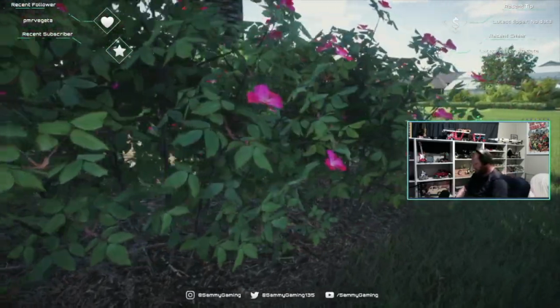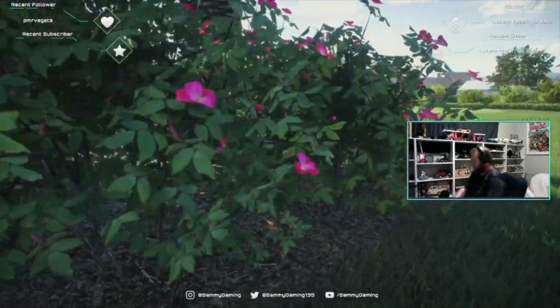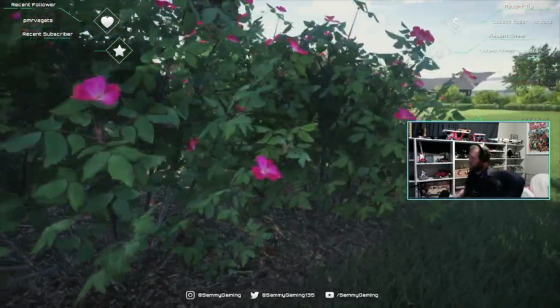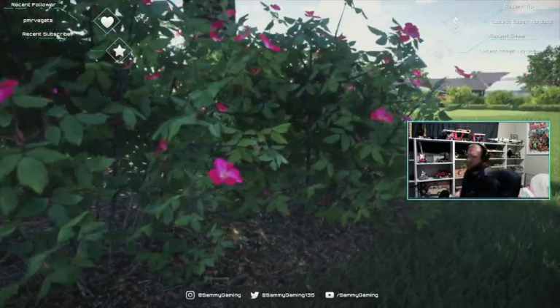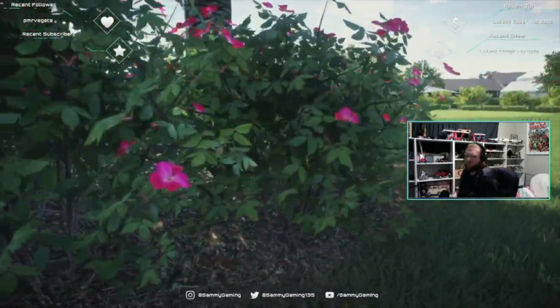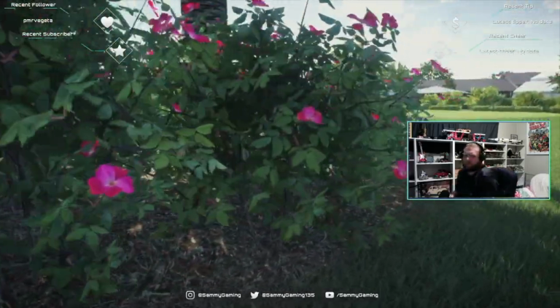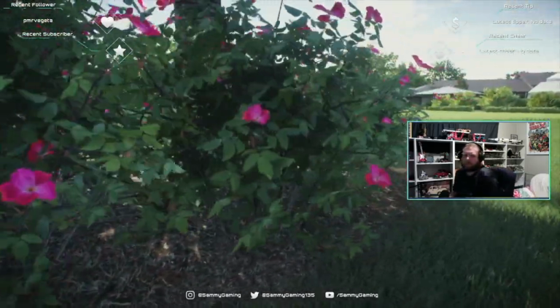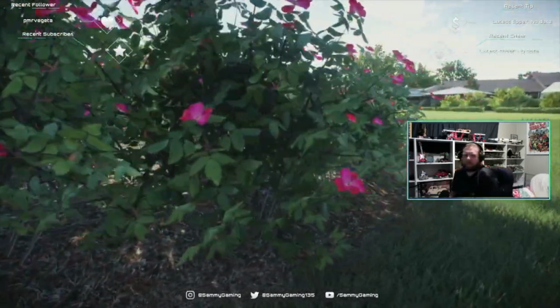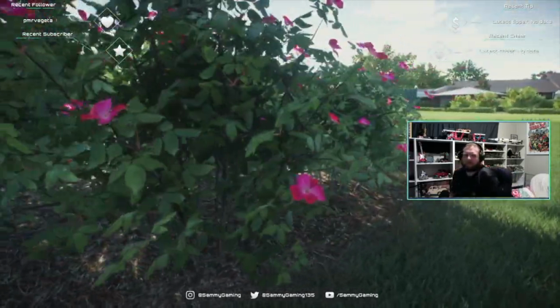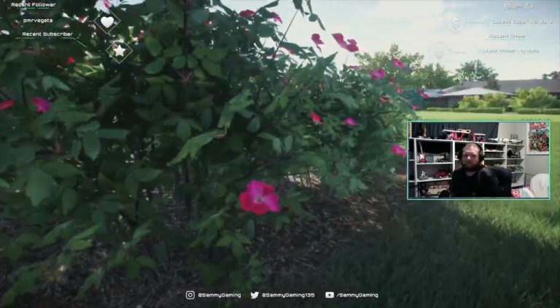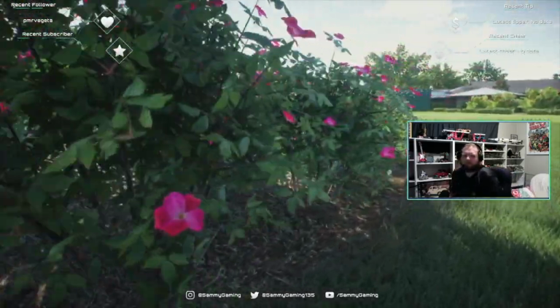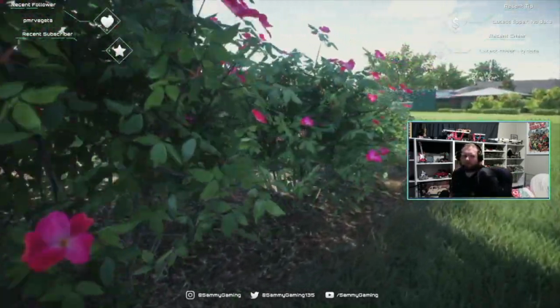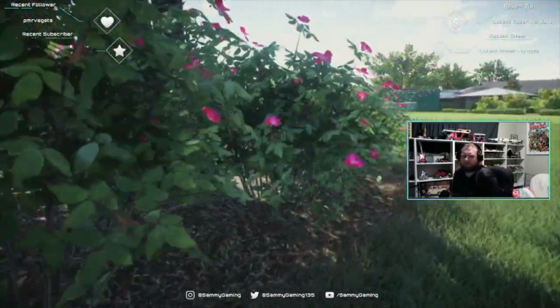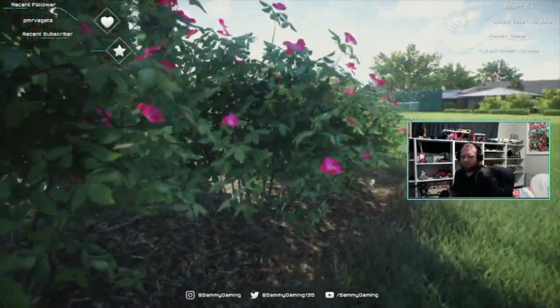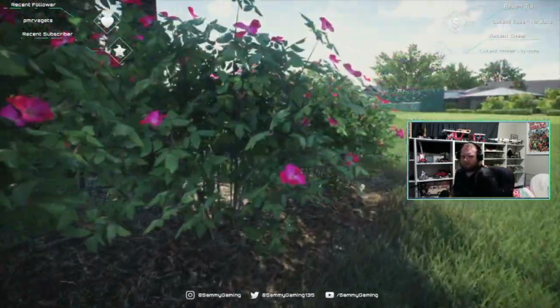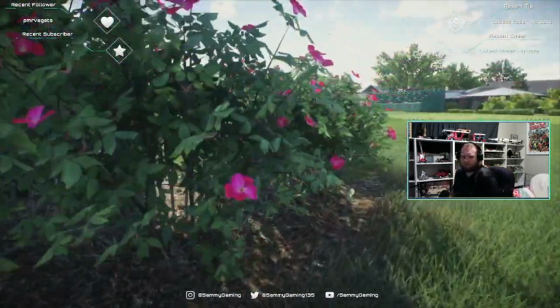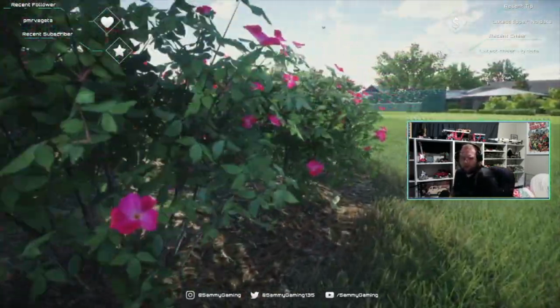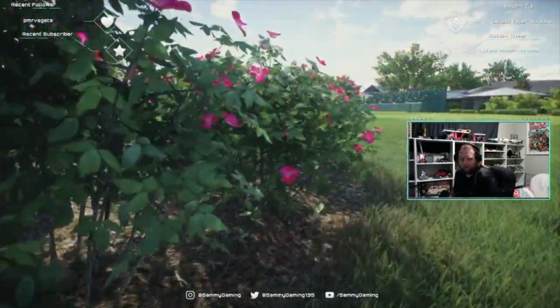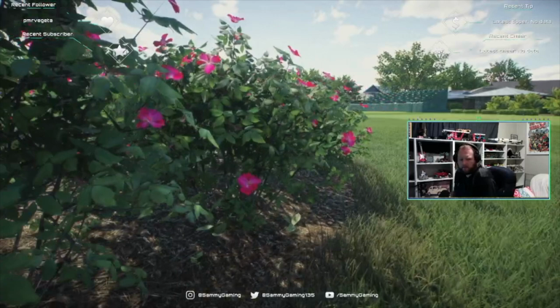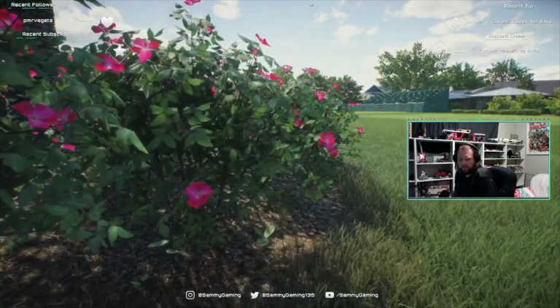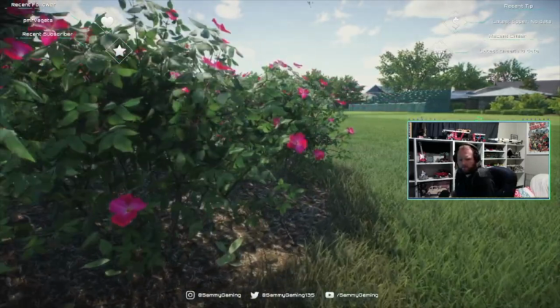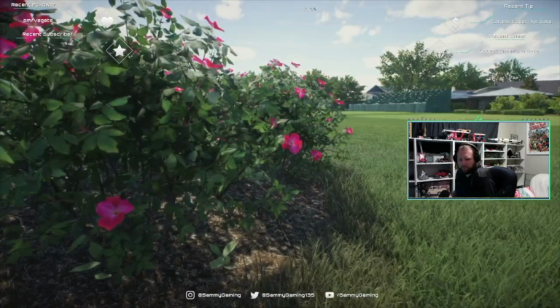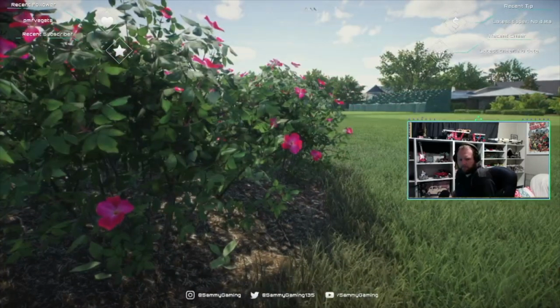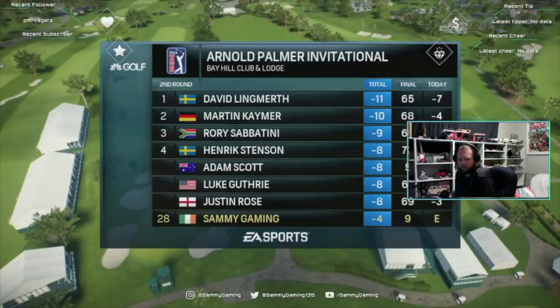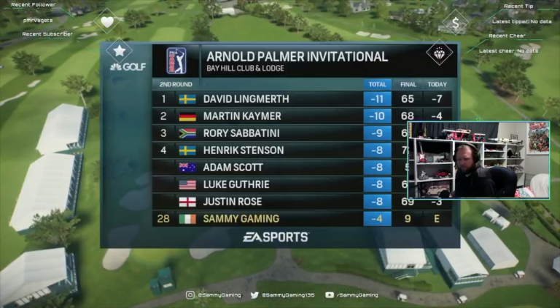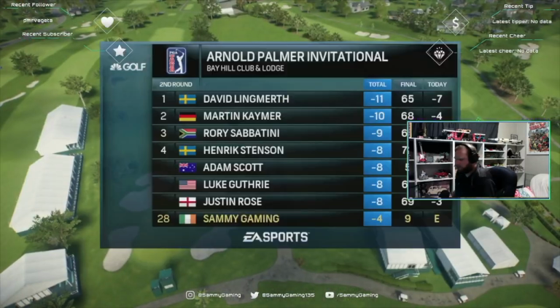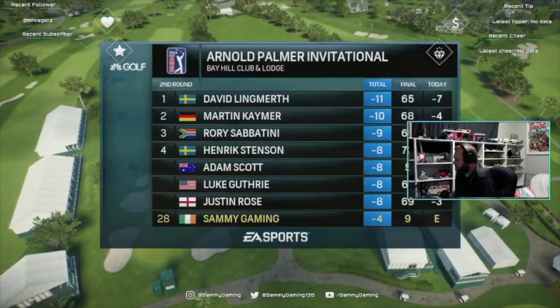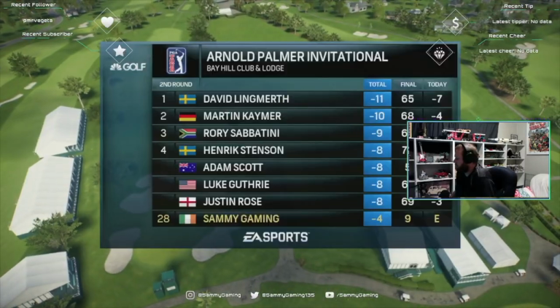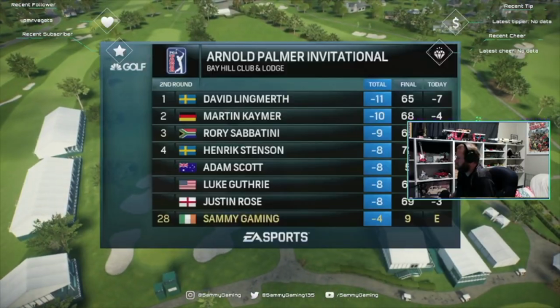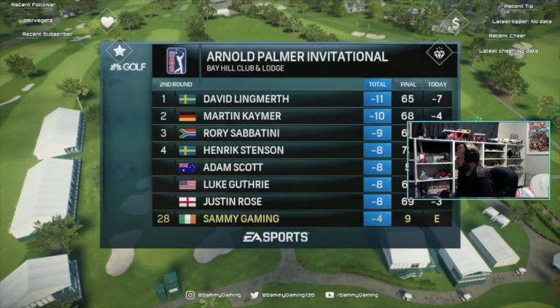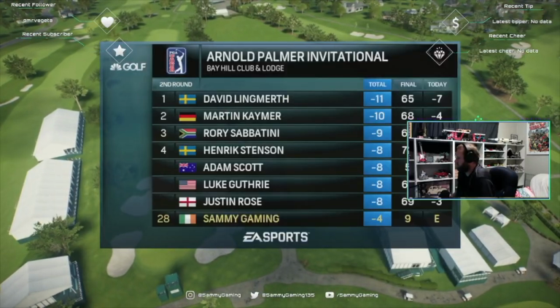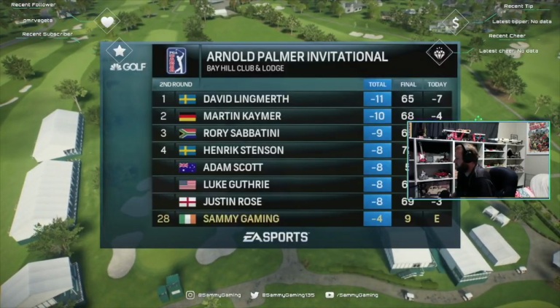Bay Hill has been the scene of some championship play from one guy in particular. Tiger Woods has won there an incredible eight times.